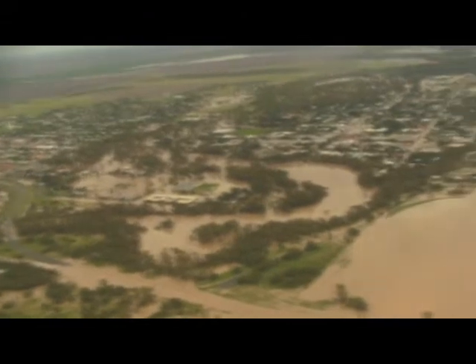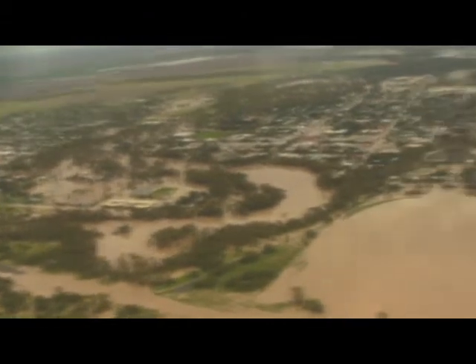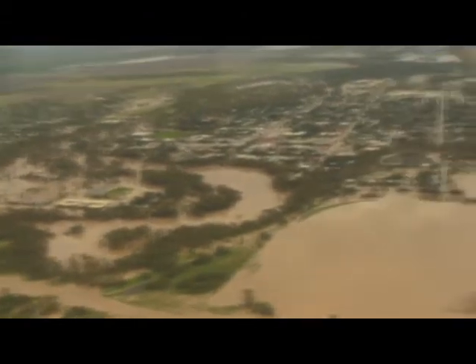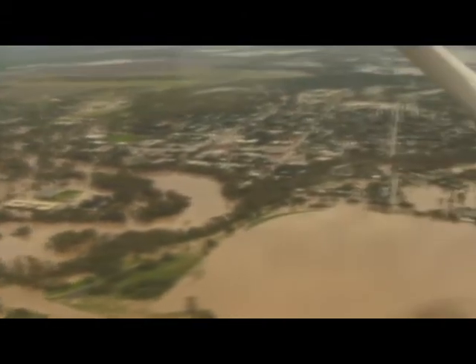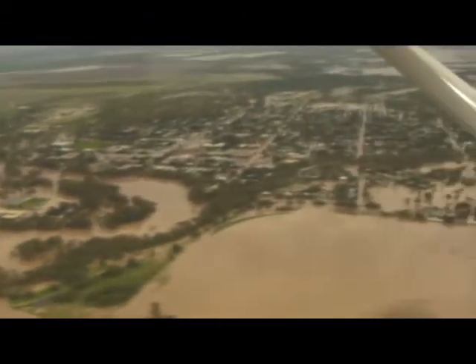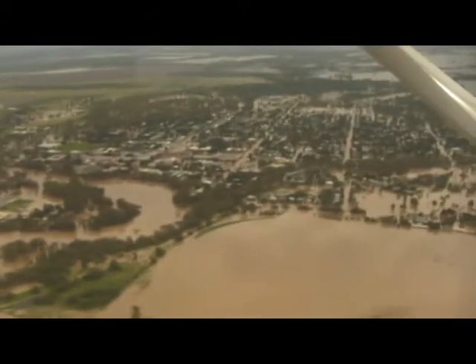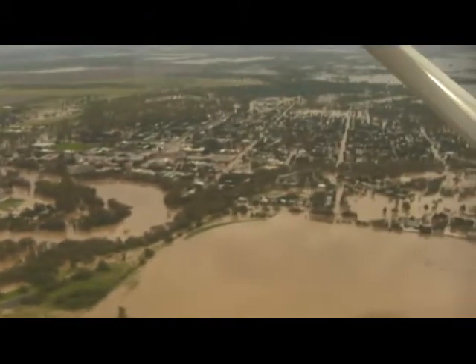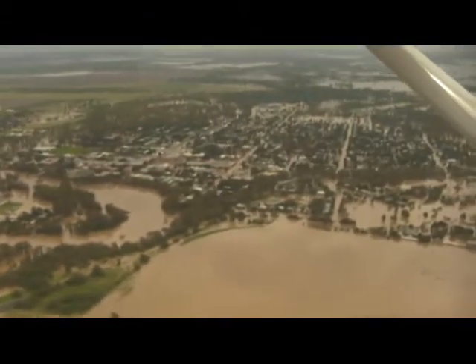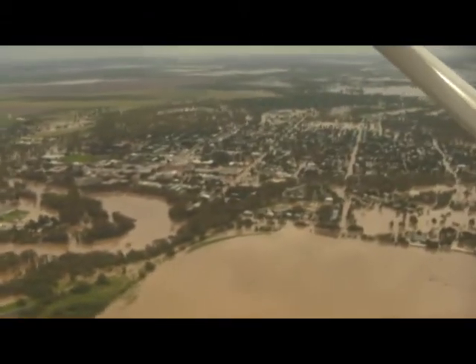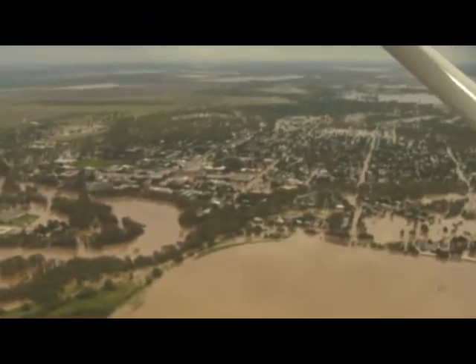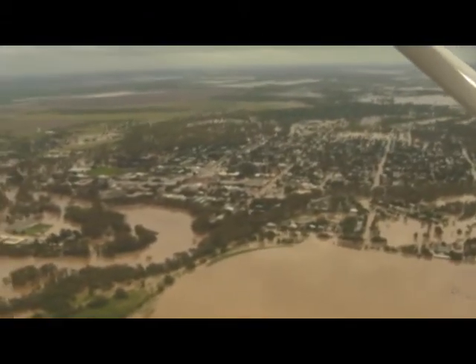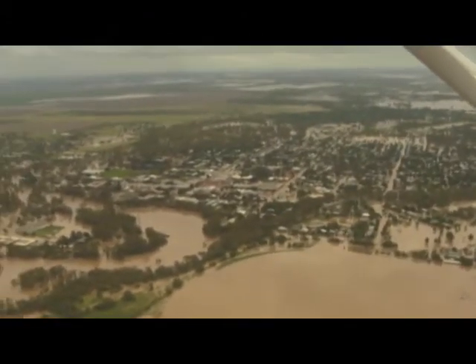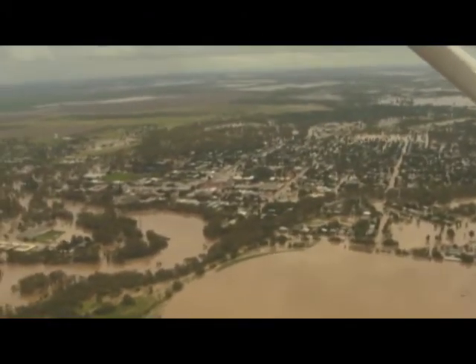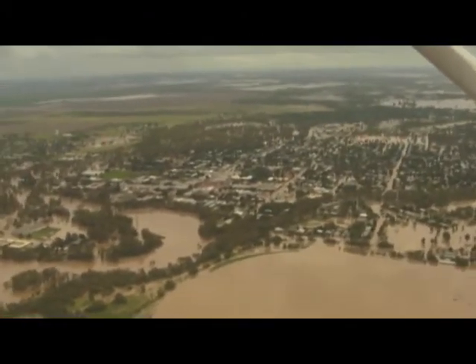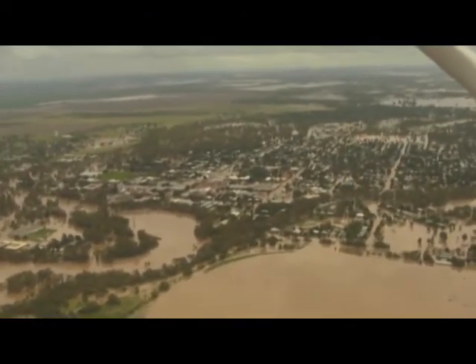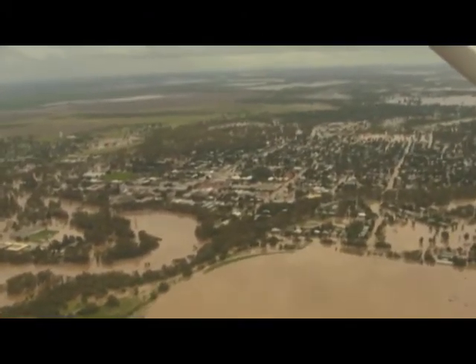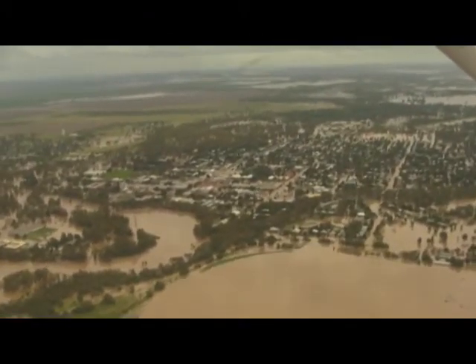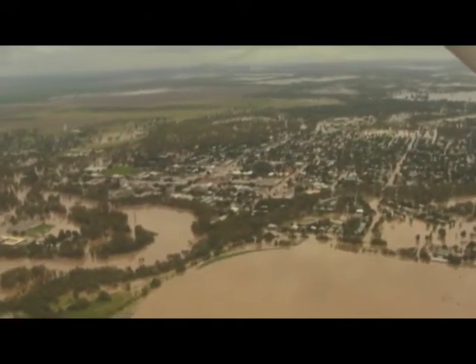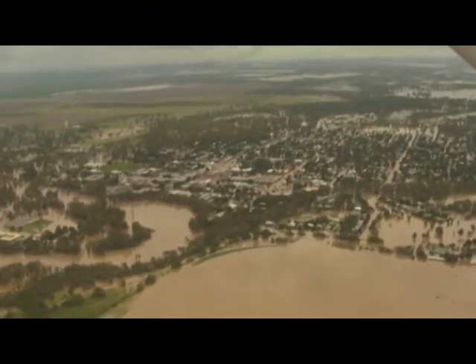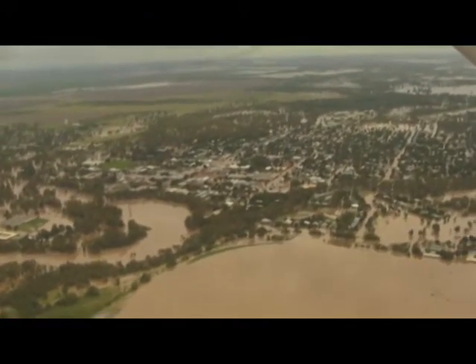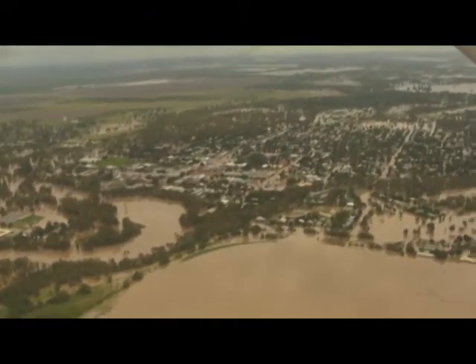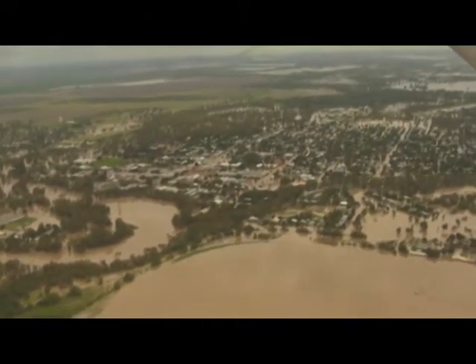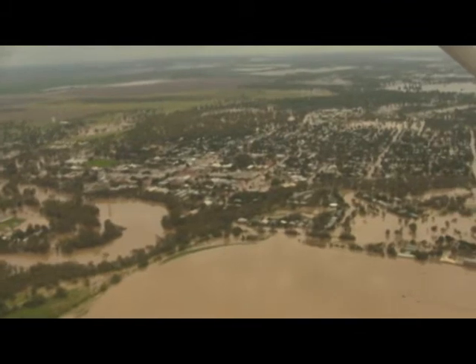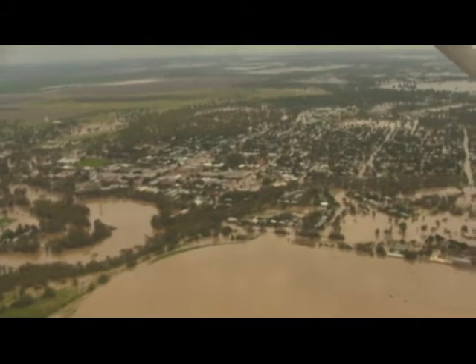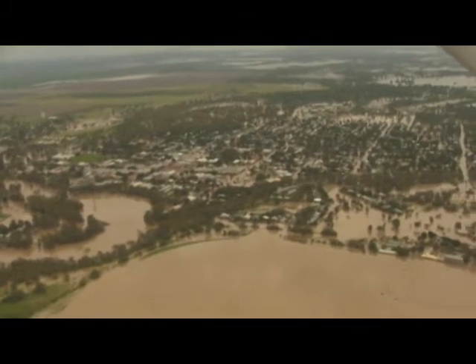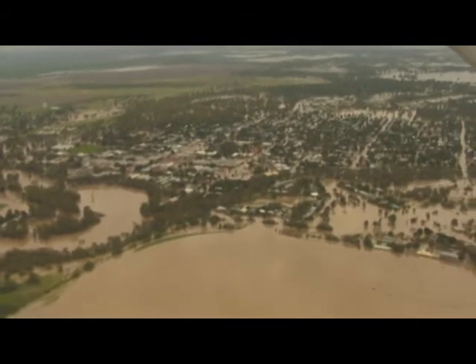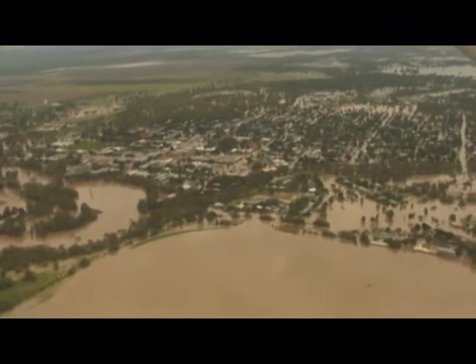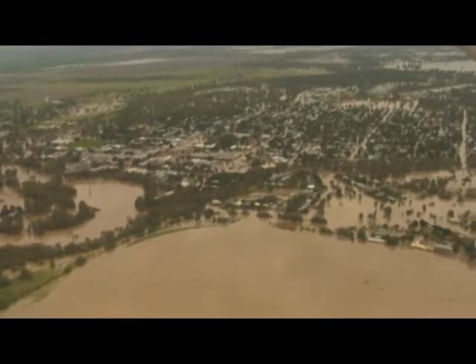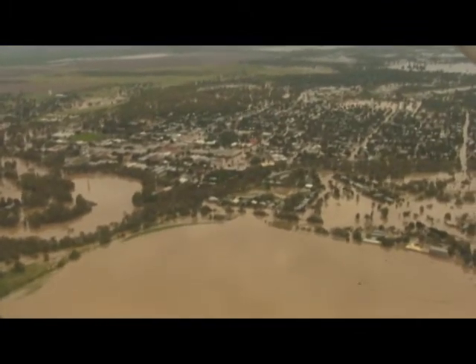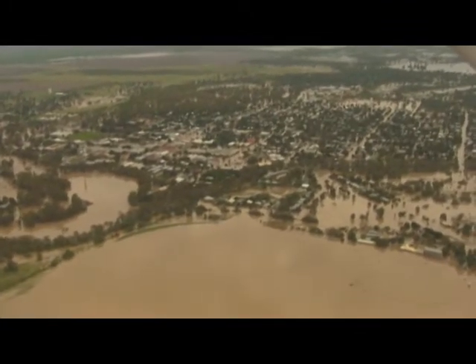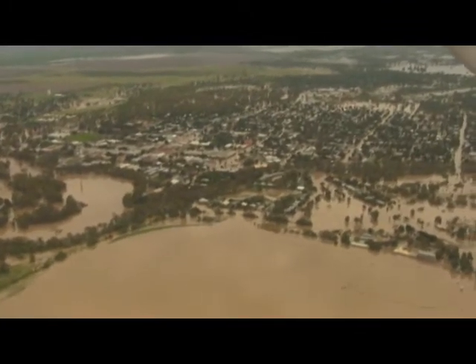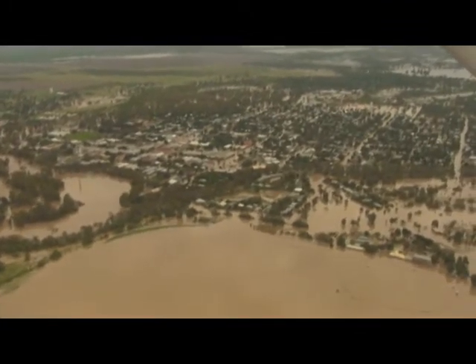The new hotel appears to be dry. But when we come around now, we're looking at hundreds of houses that have got water through them.